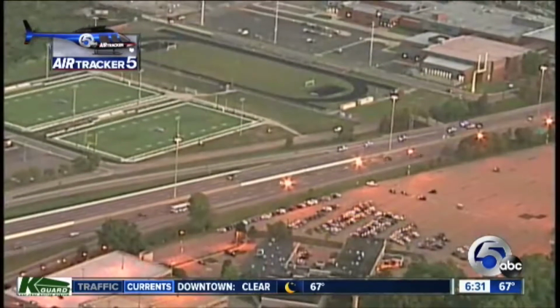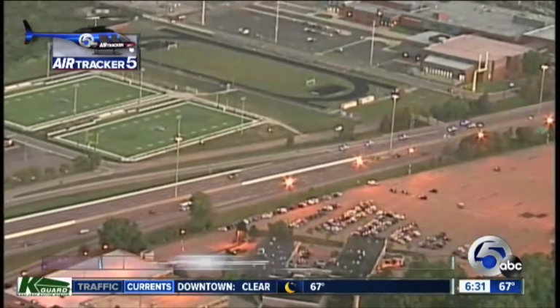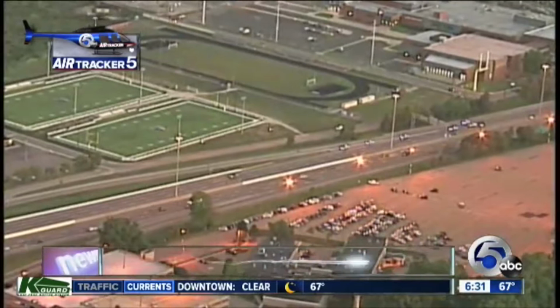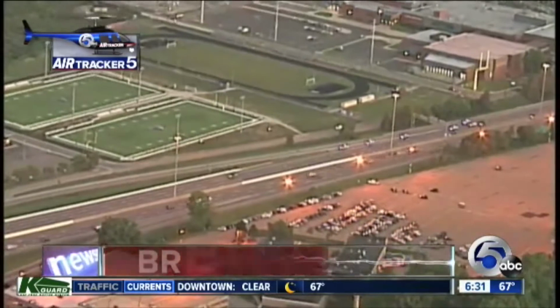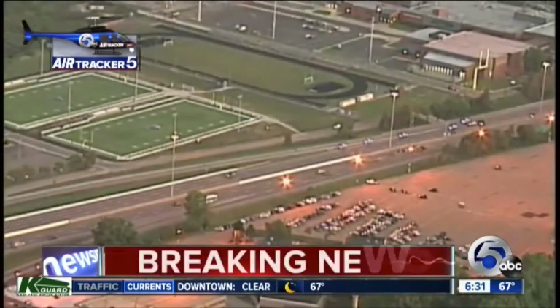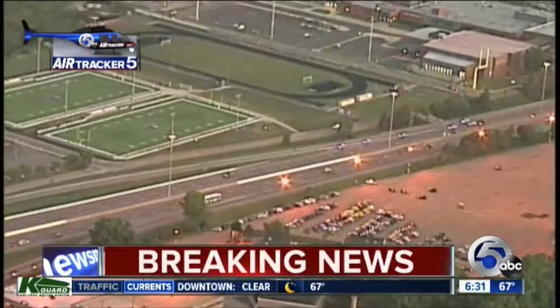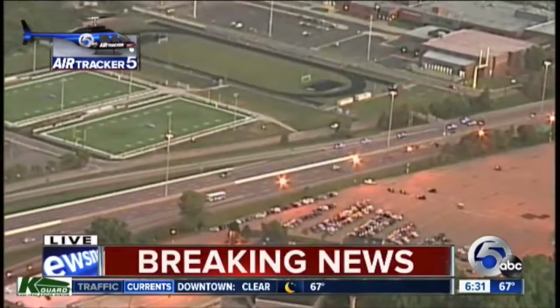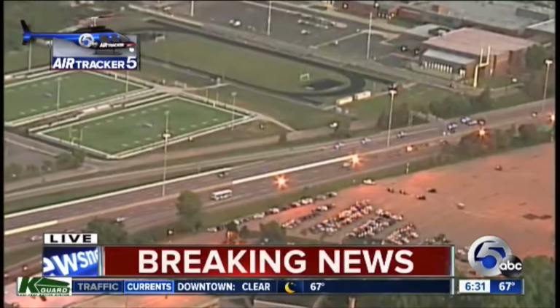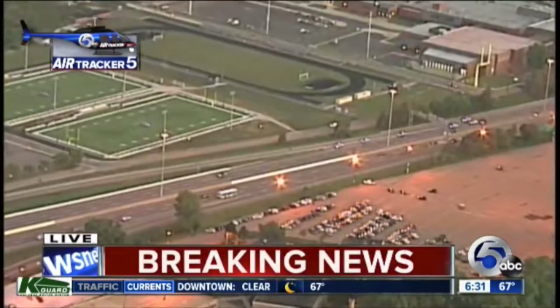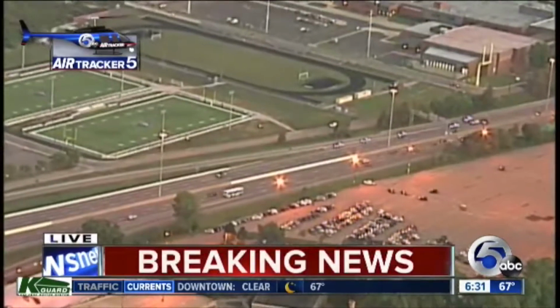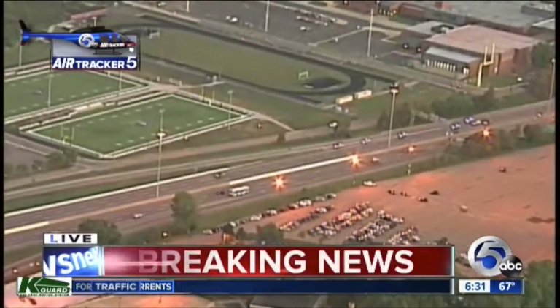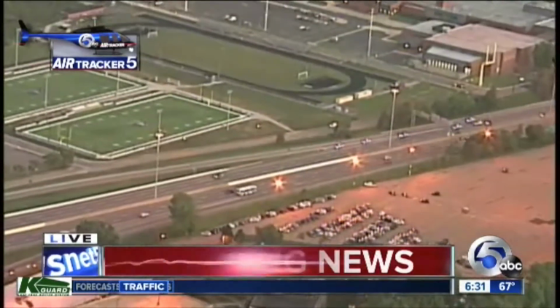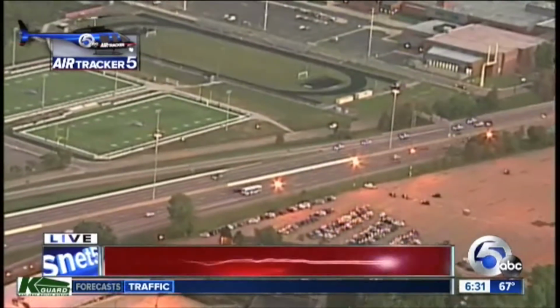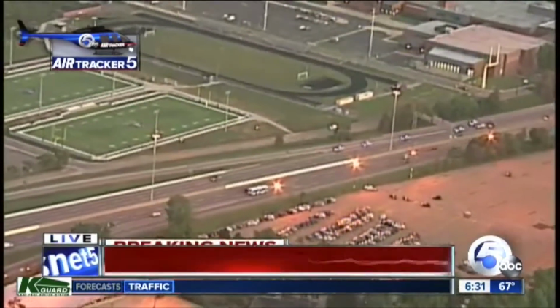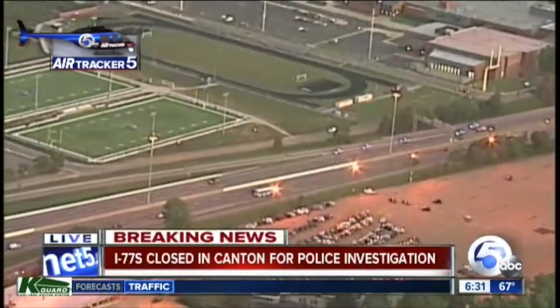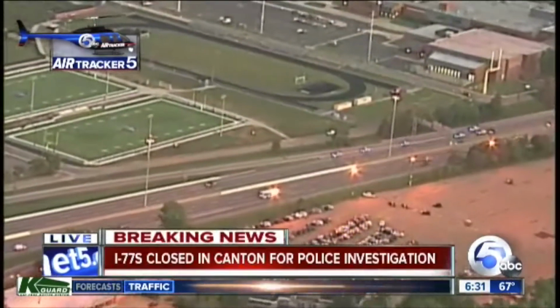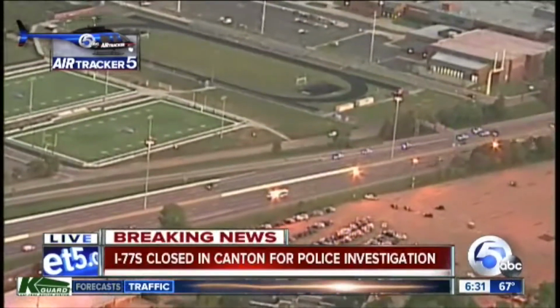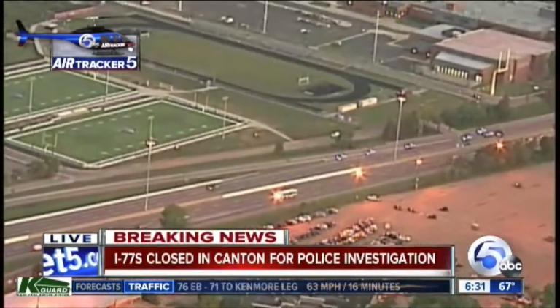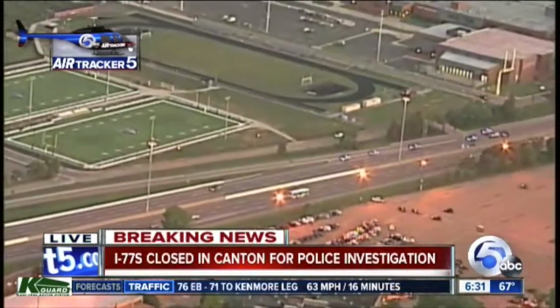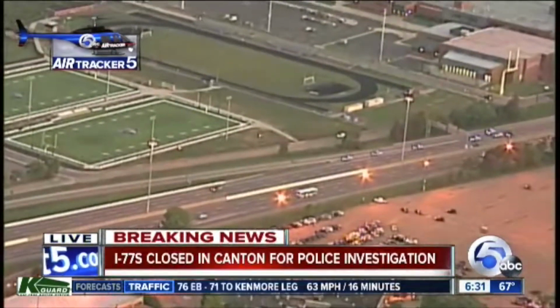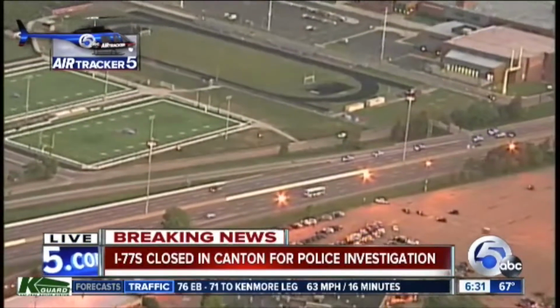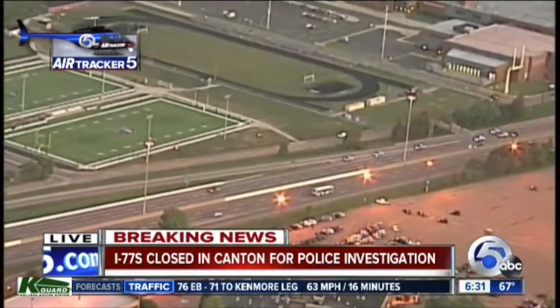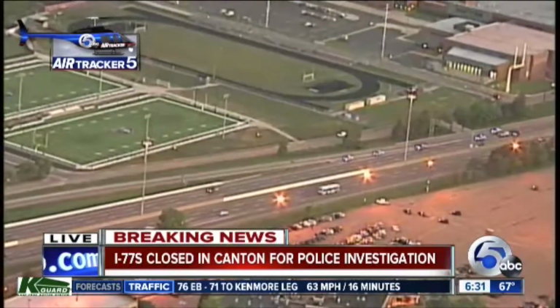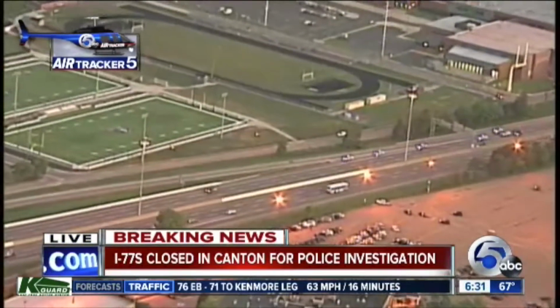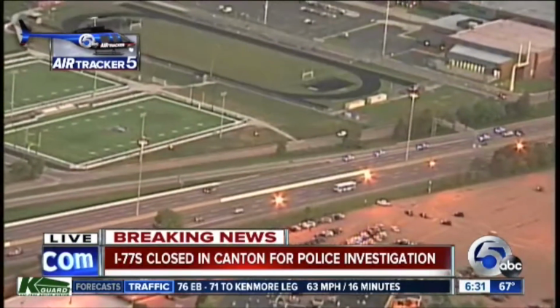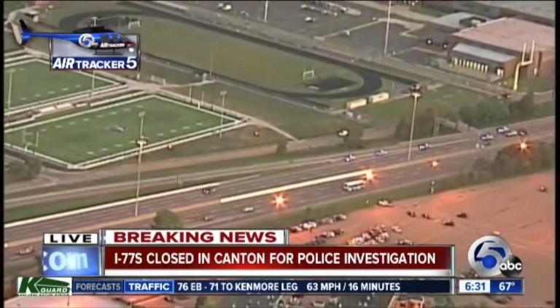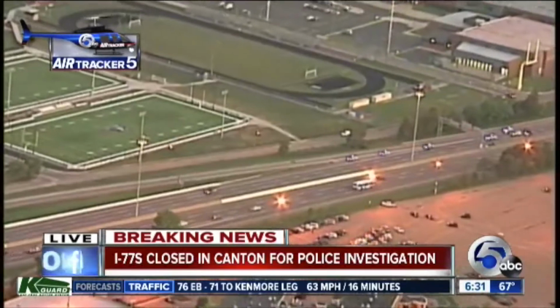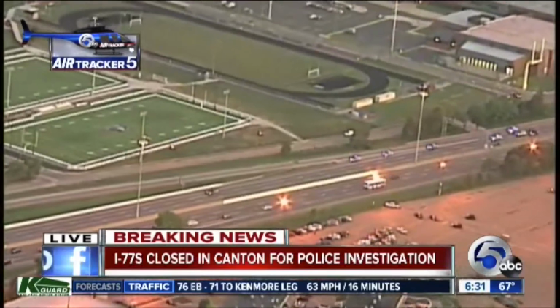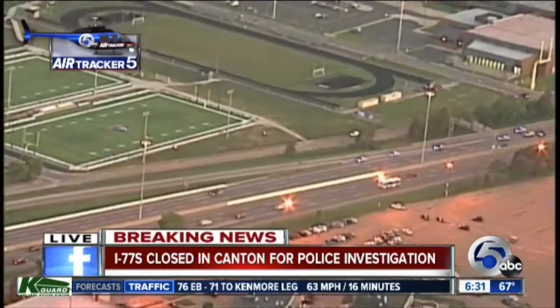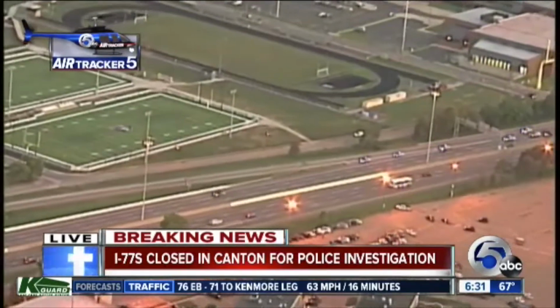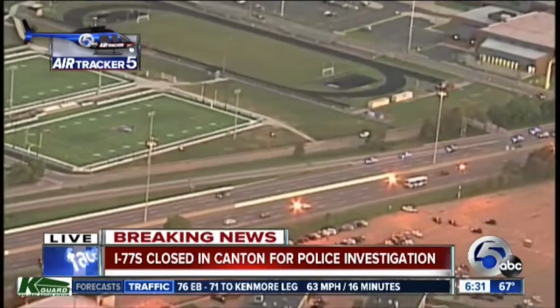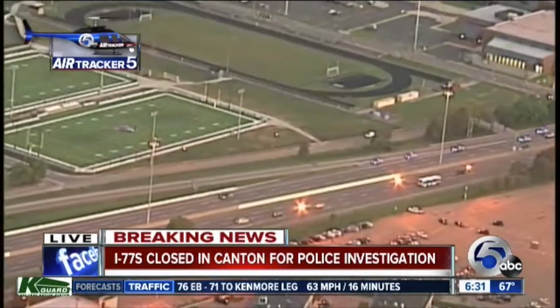Back to a live look at the scene — you can see that there still are several units on scene. We're waiting on more information. OSP is just telling us that they are investigating an incident here.